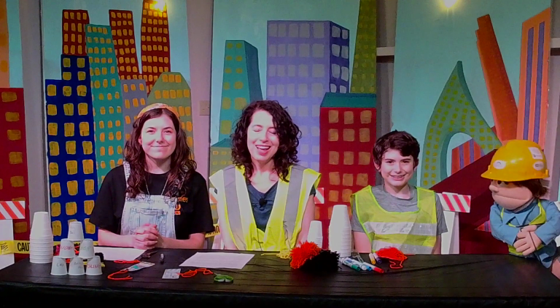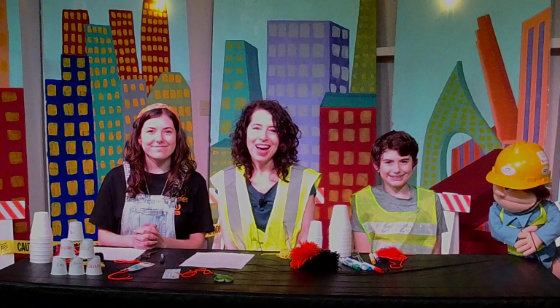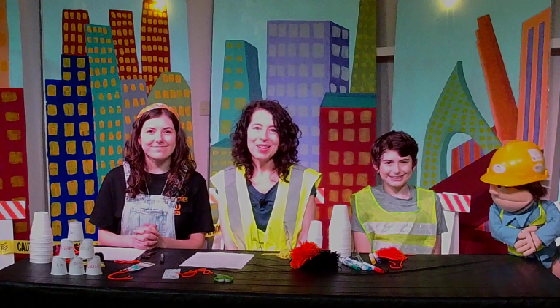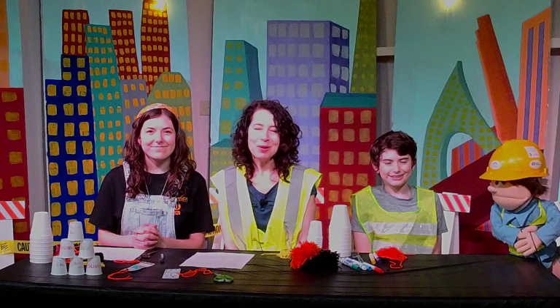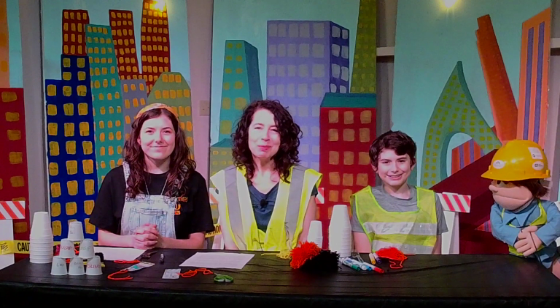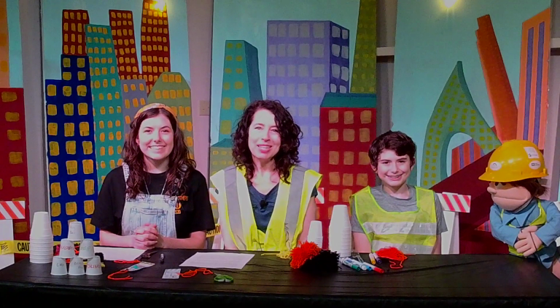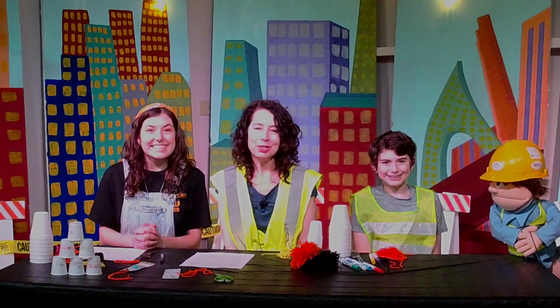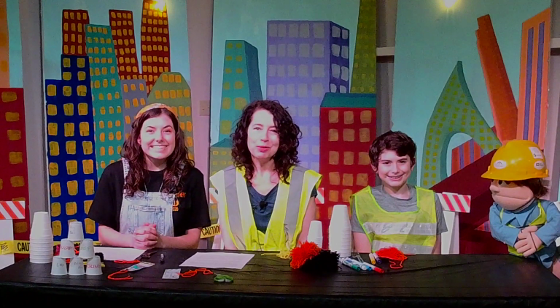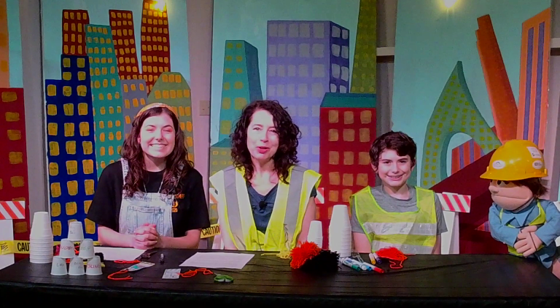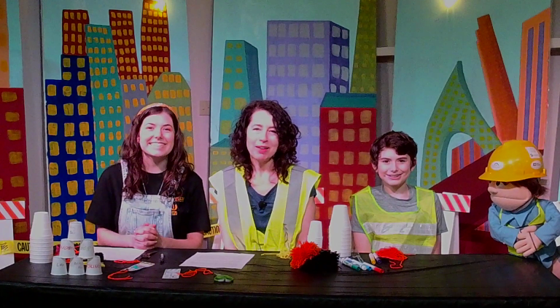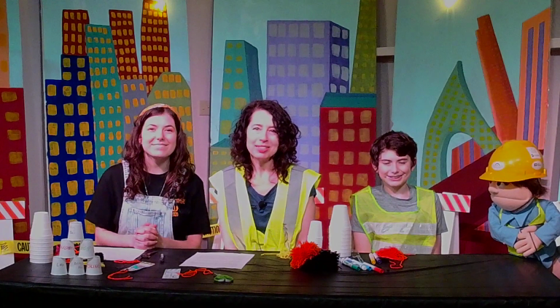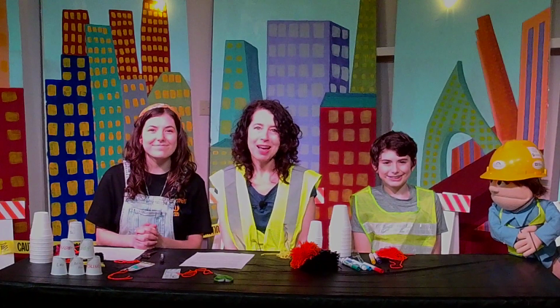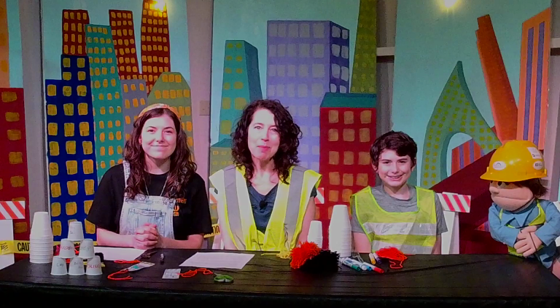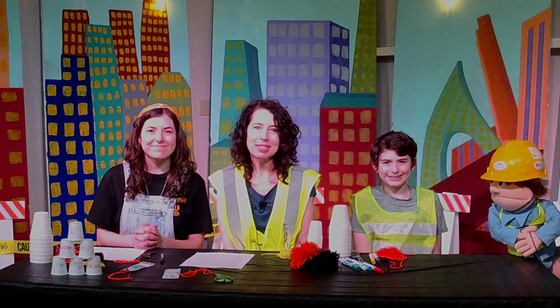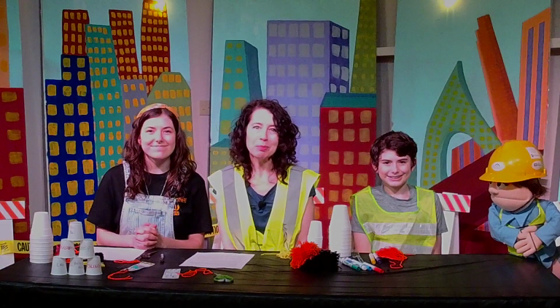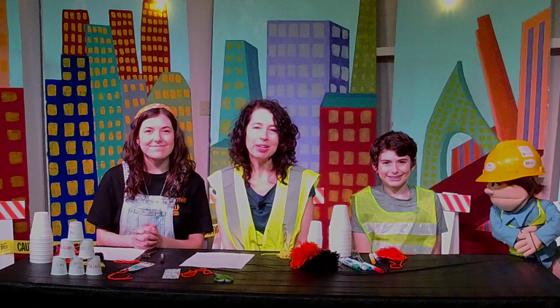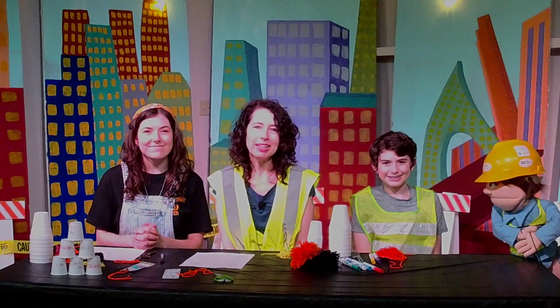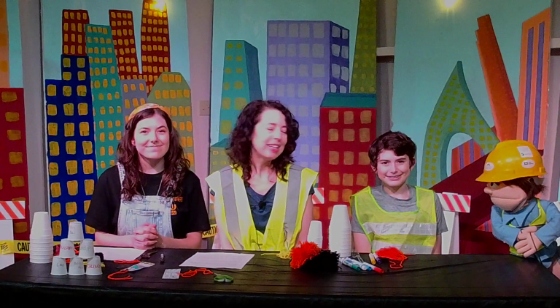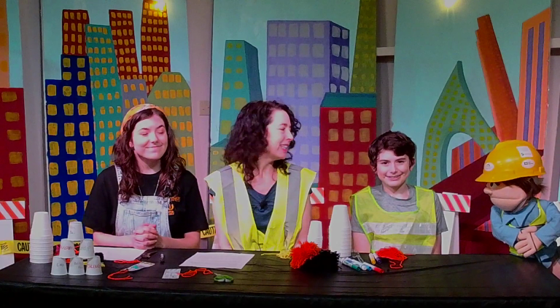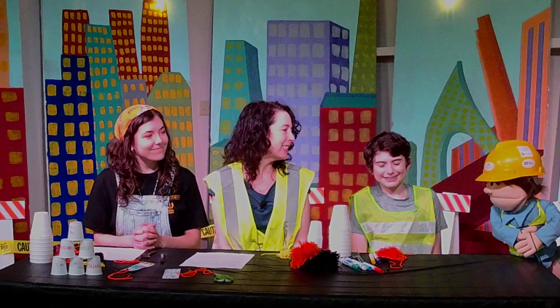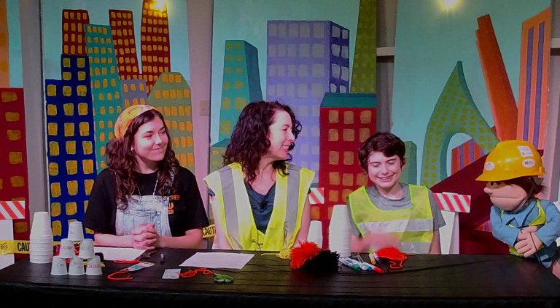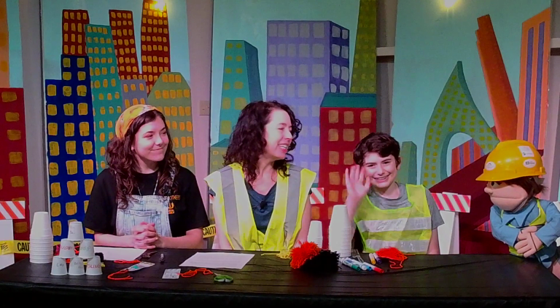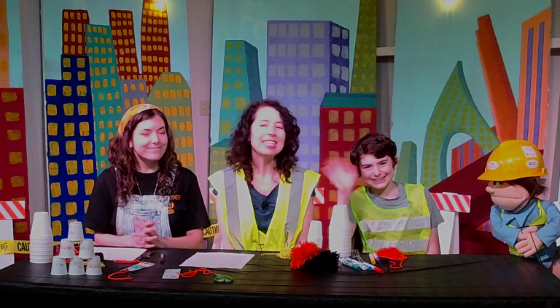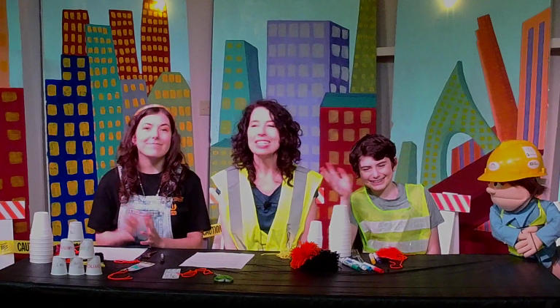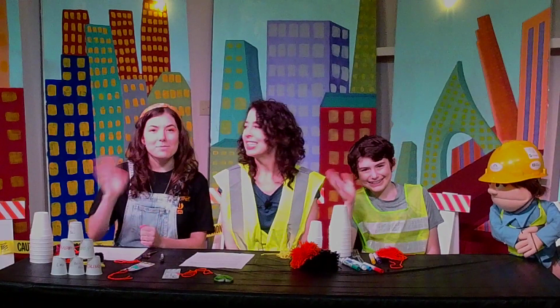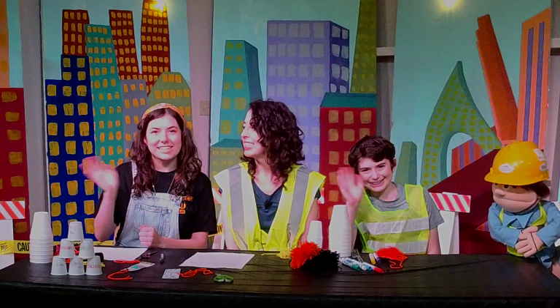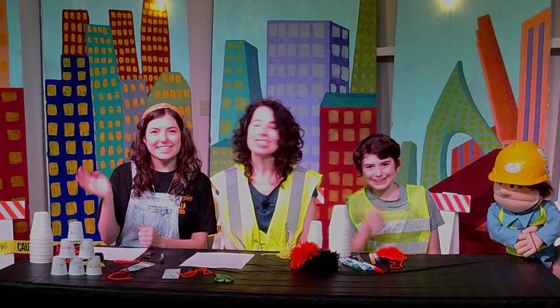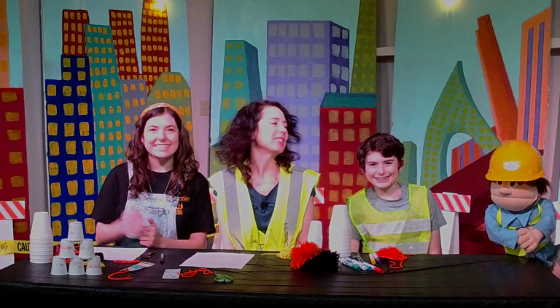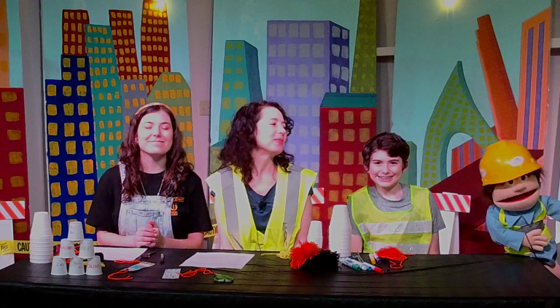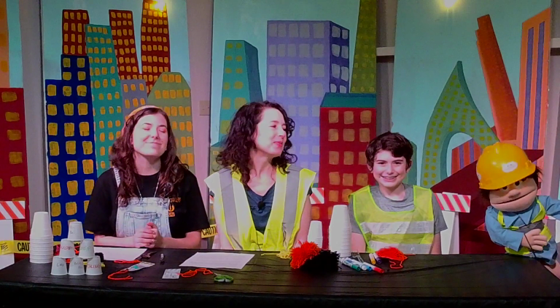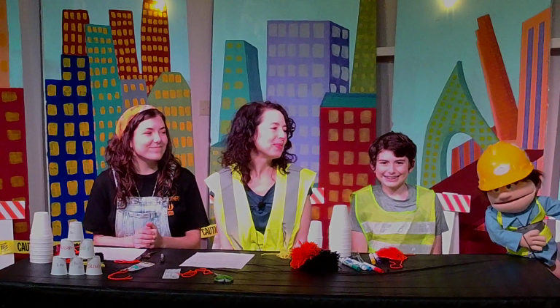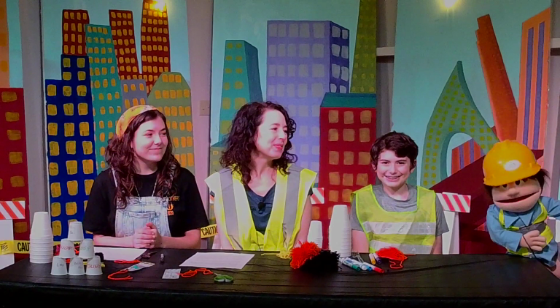Hi, welcome to day two of crafts. I'm Miss Anne Marie. This is Lee. I'm Jessalyn. I'm Dina.